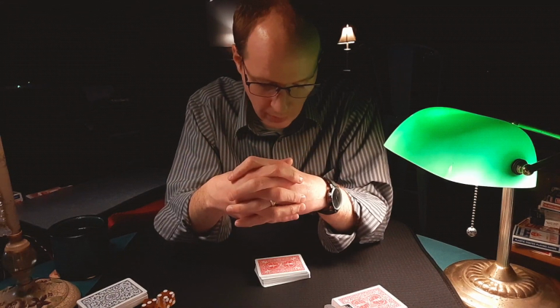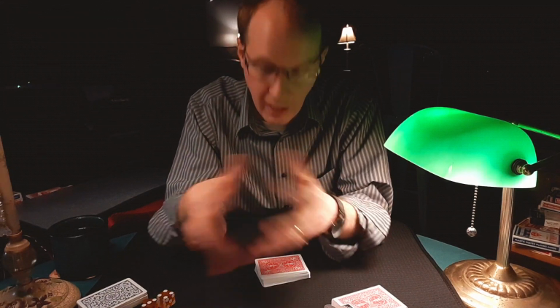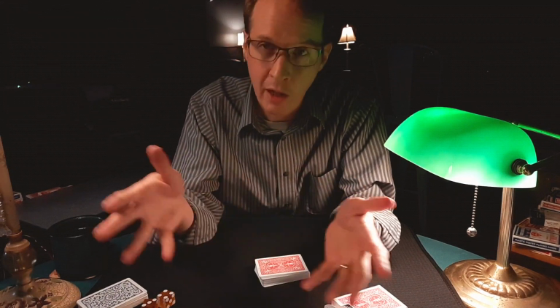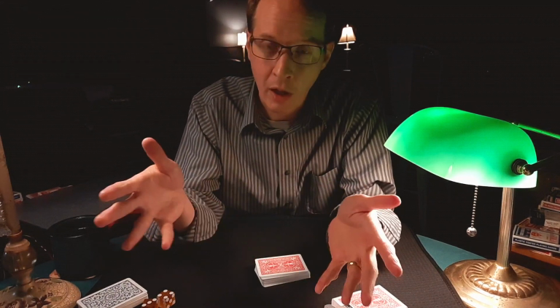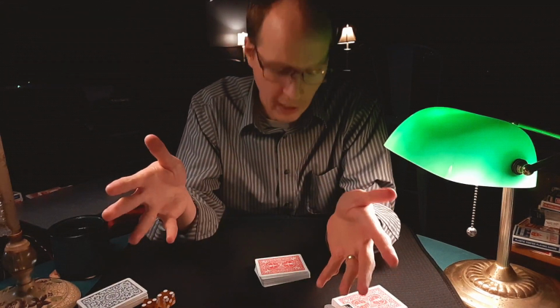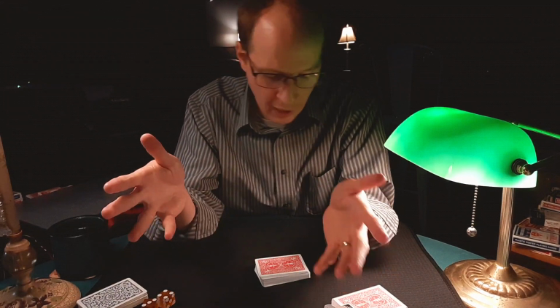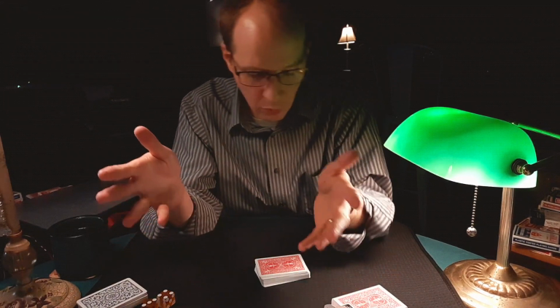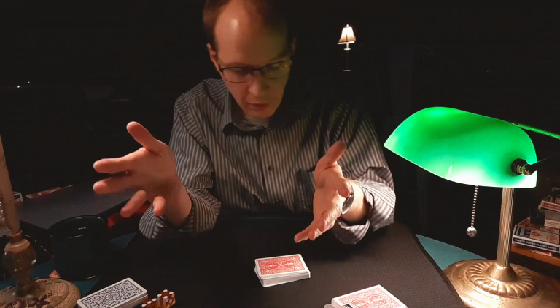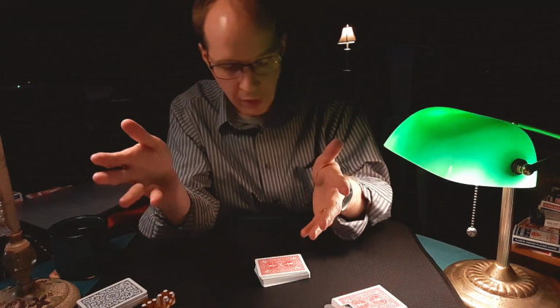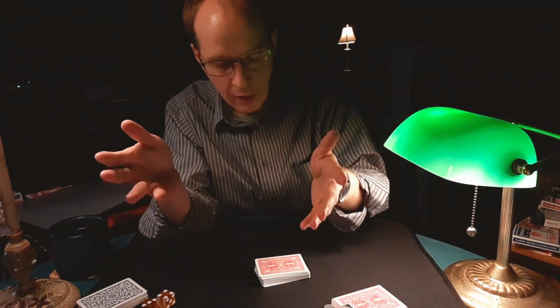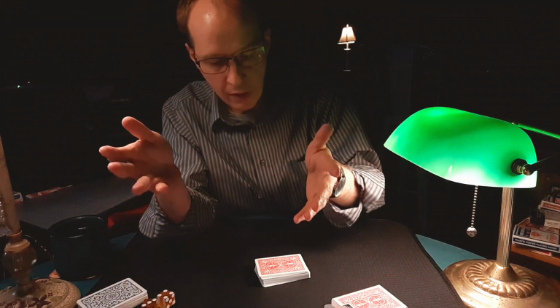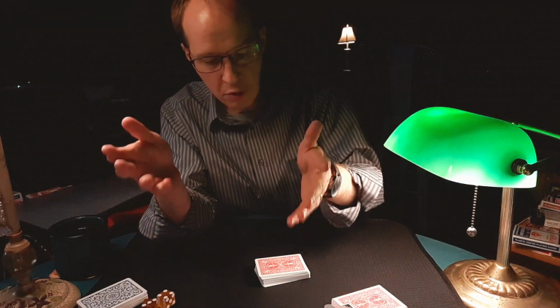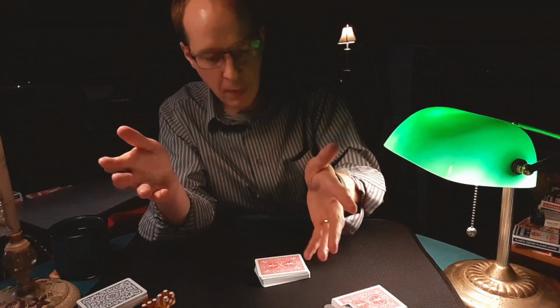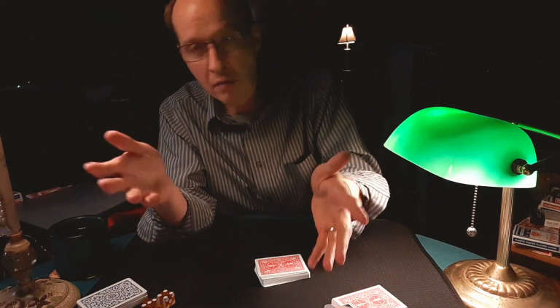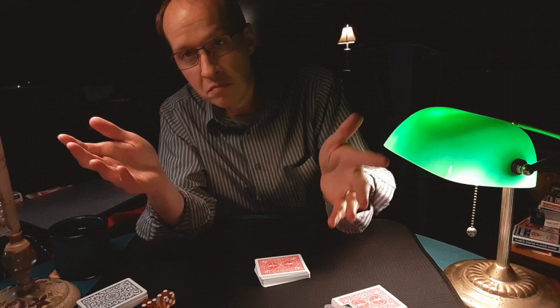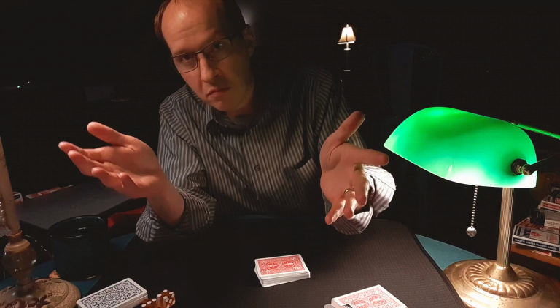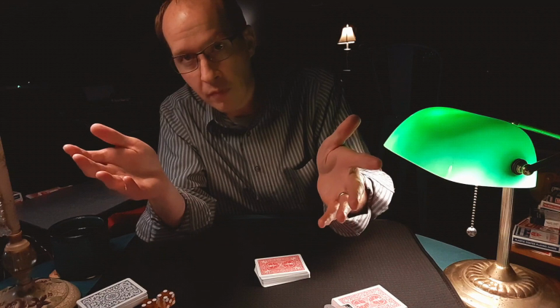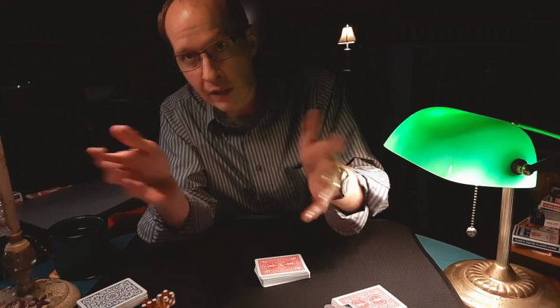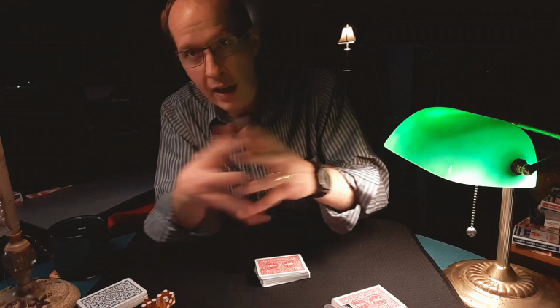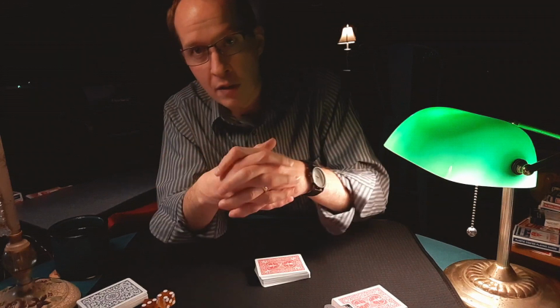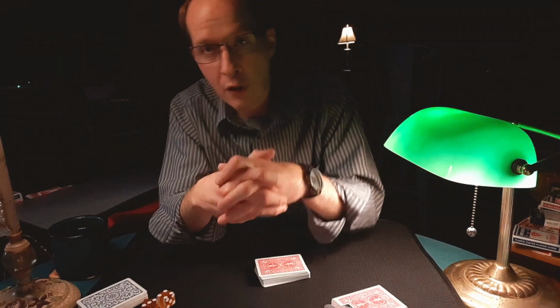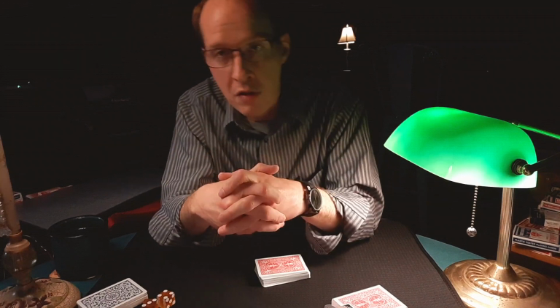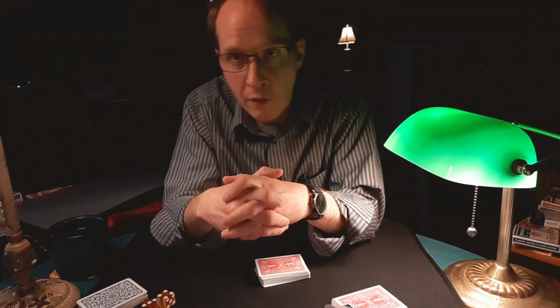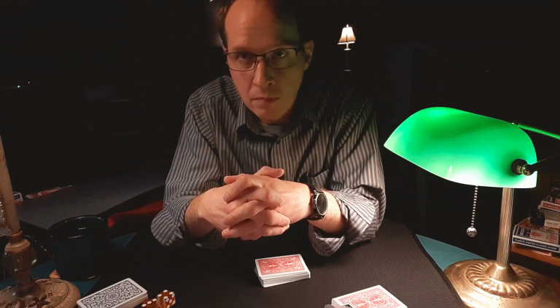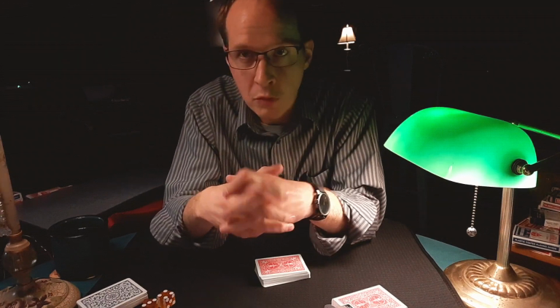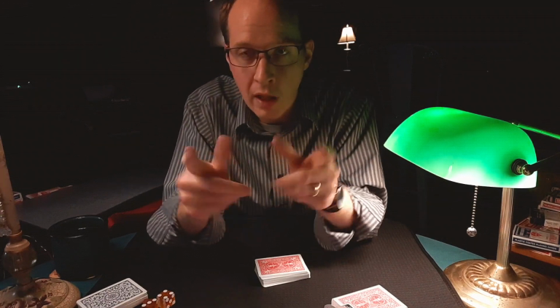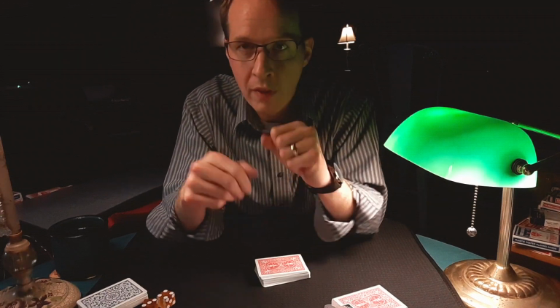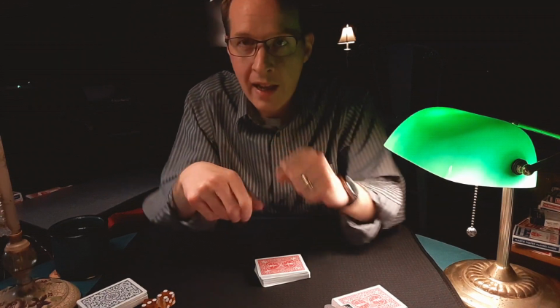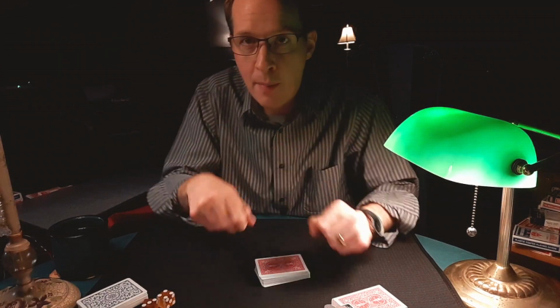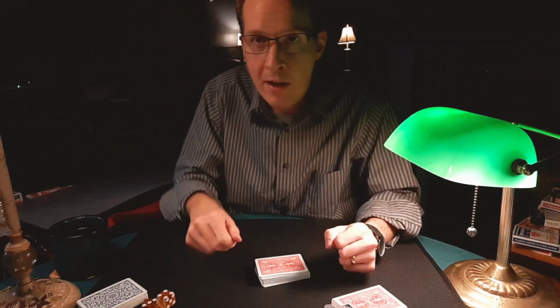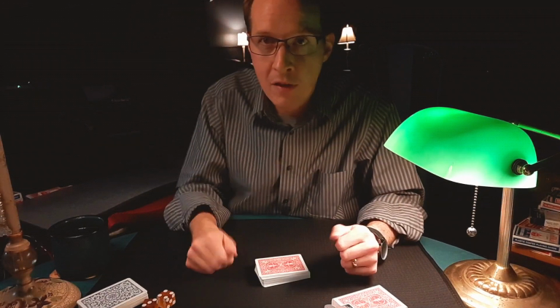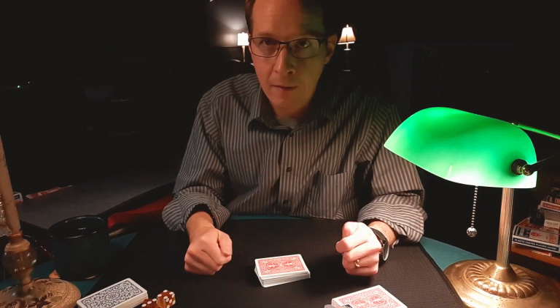So anyway — Guy Hollingworth, strip-out, in-the-hands false shuffle. Good luck with that. Happy magicing.